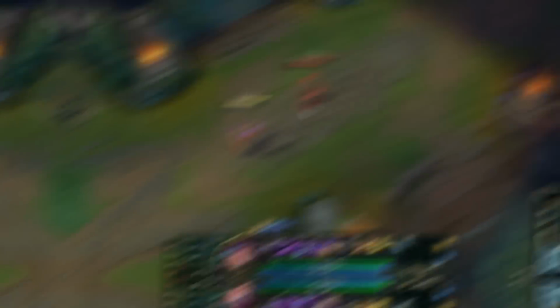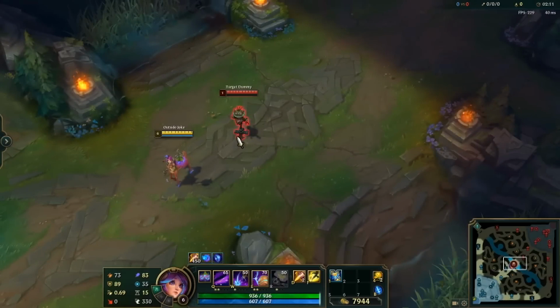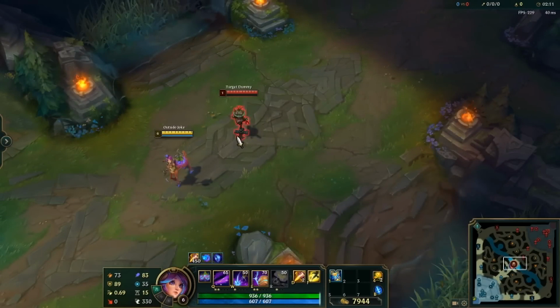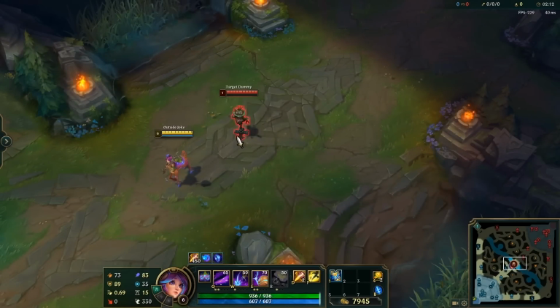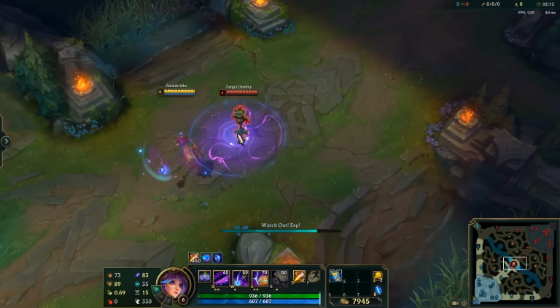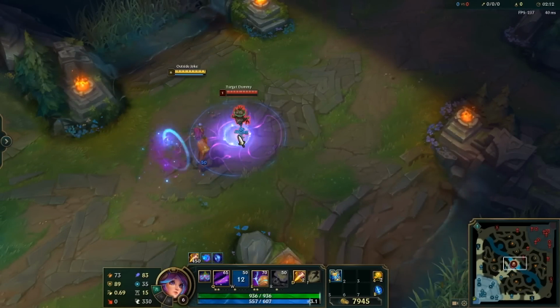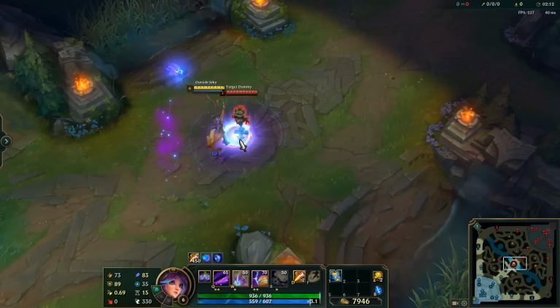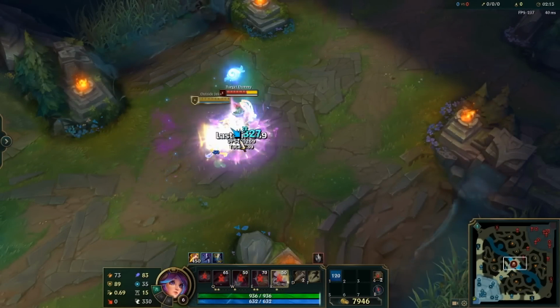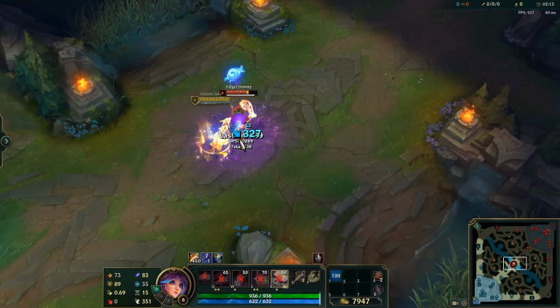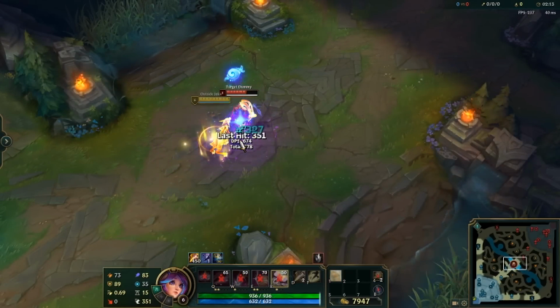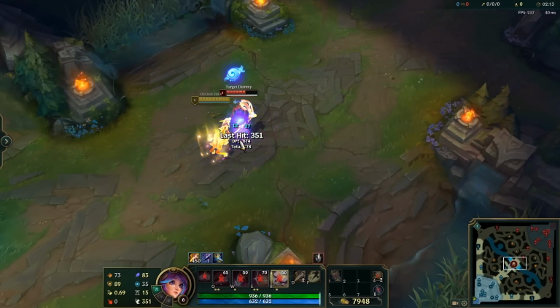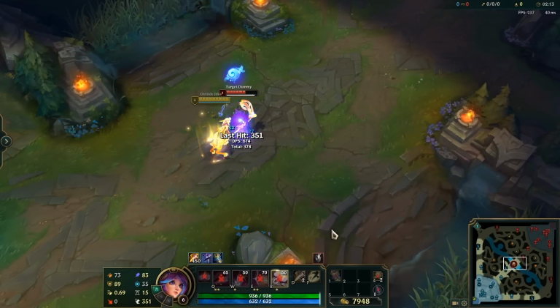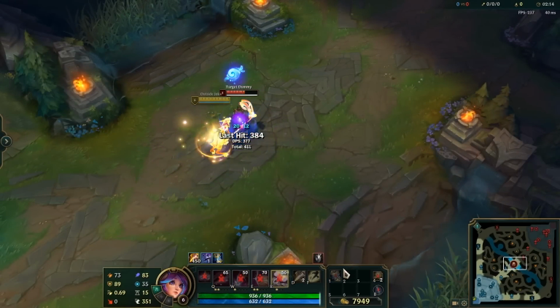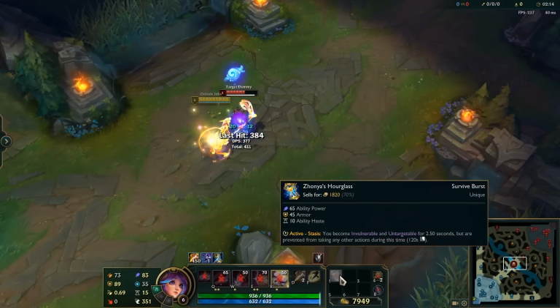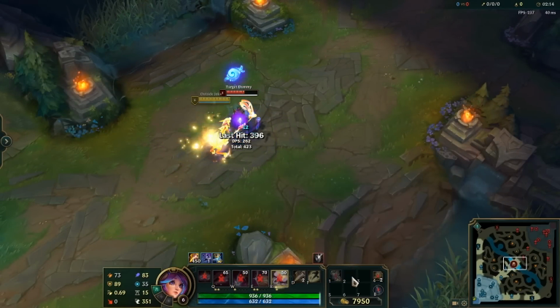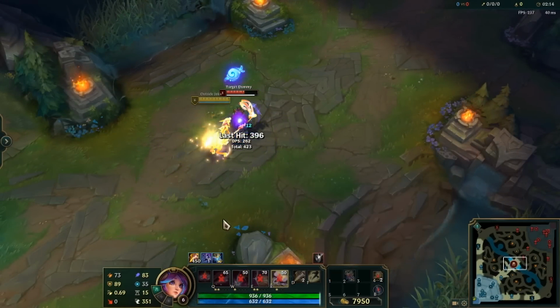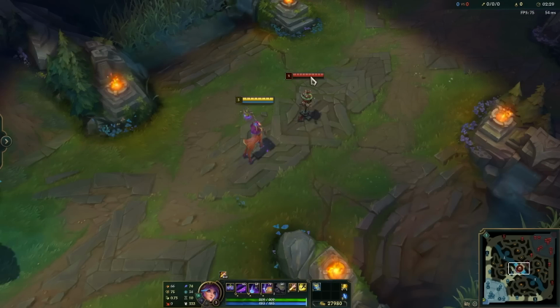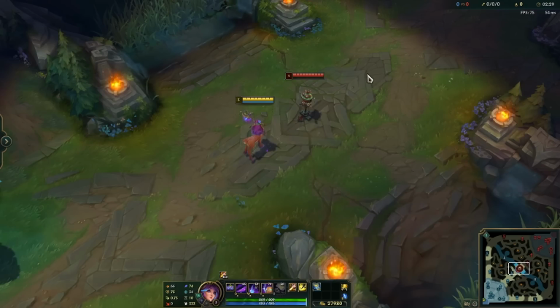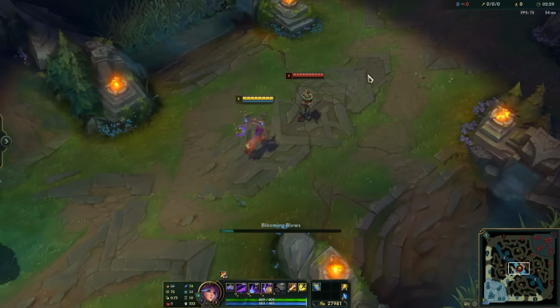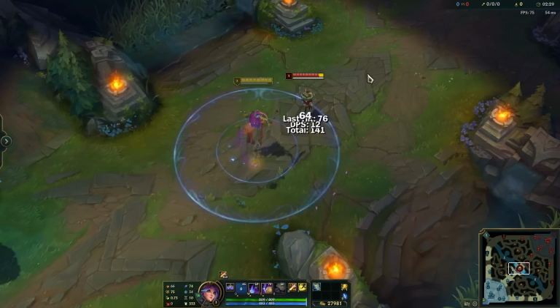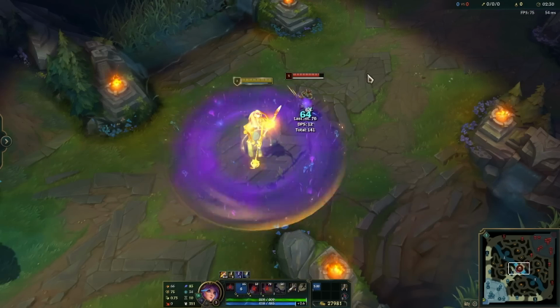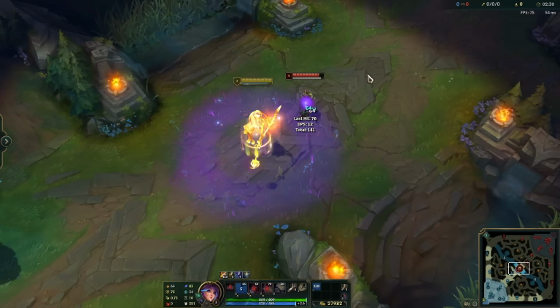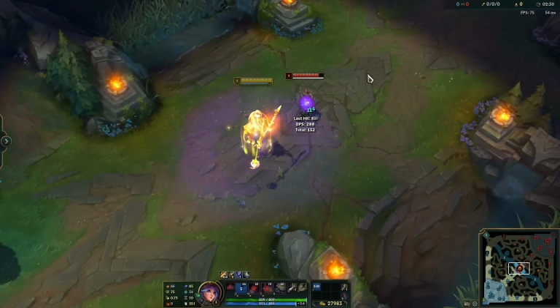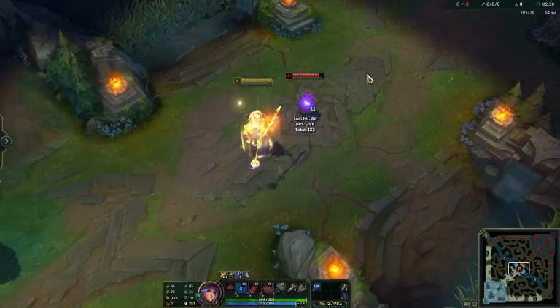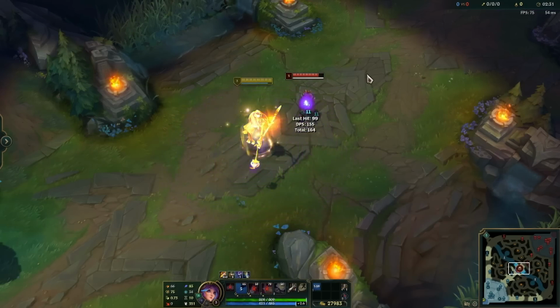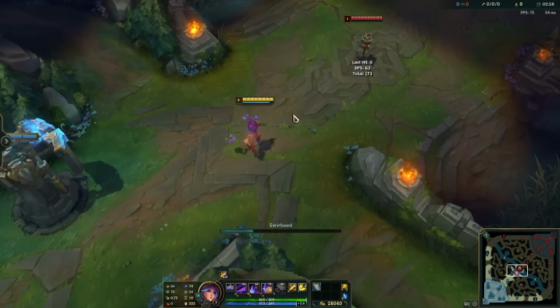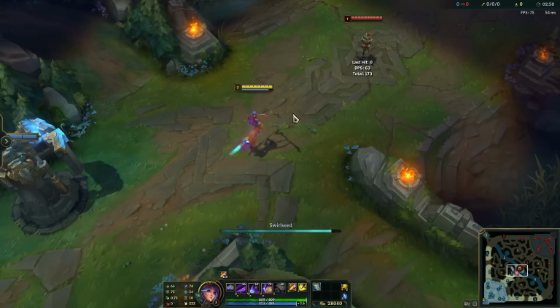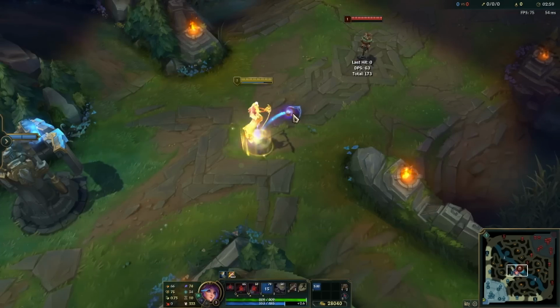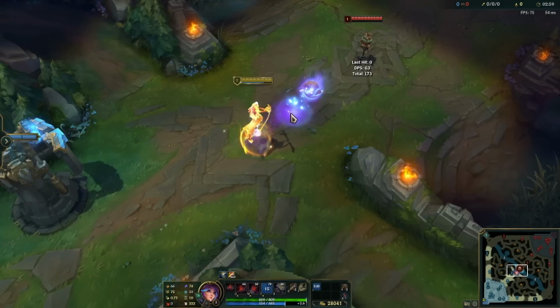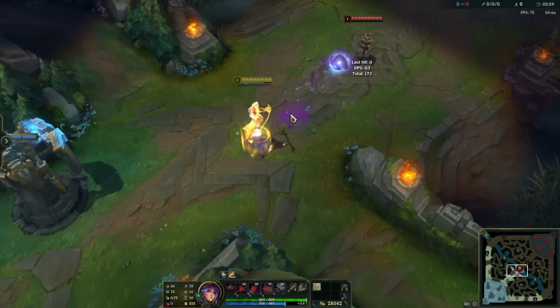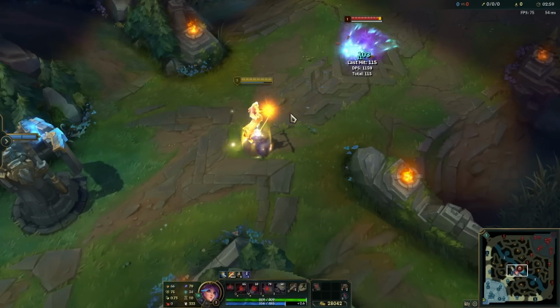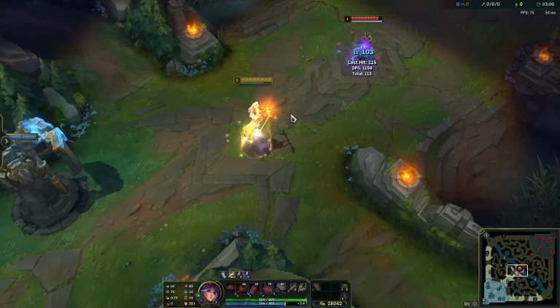When playing Lillia, you can use Zhonya's mid-W and it will still get damage off. In fact, this works for every one of her abilities — her Q, her W, and her E.